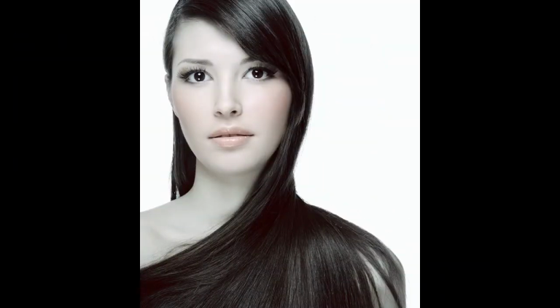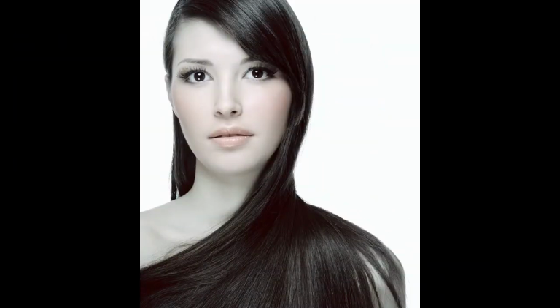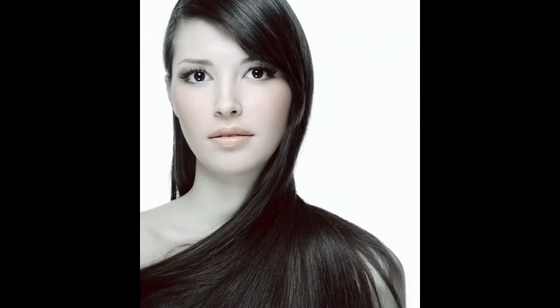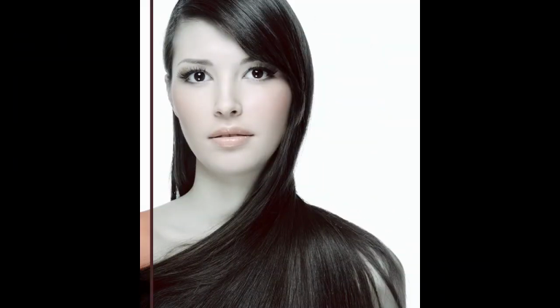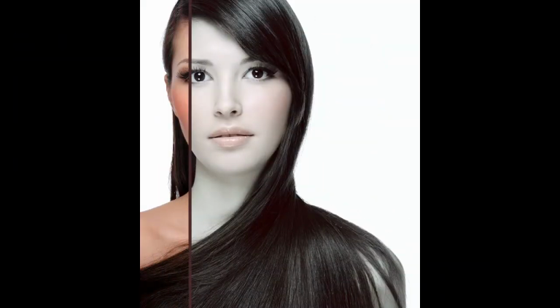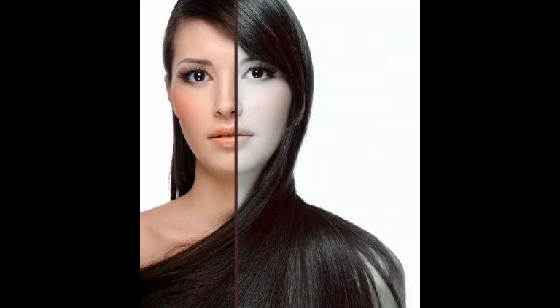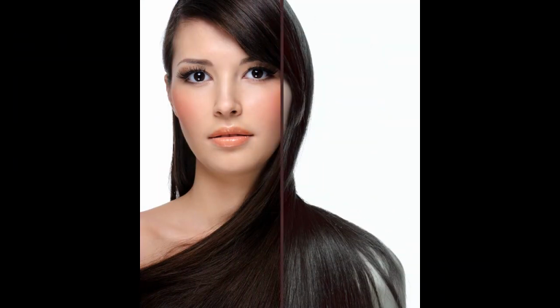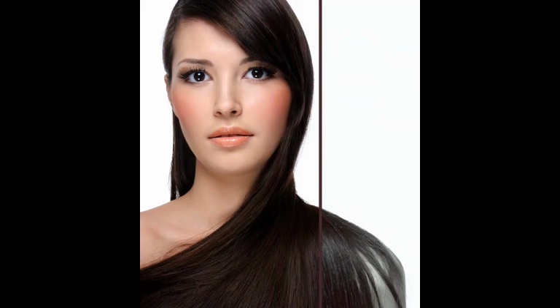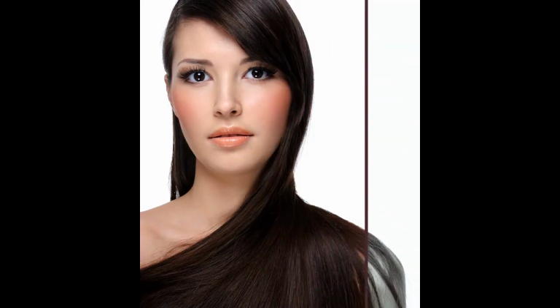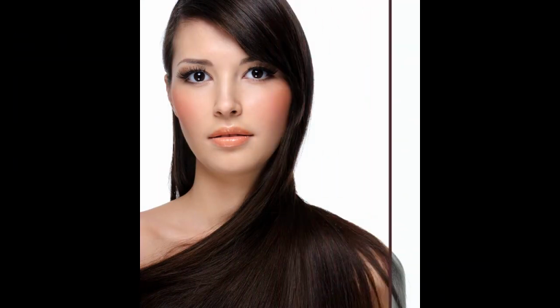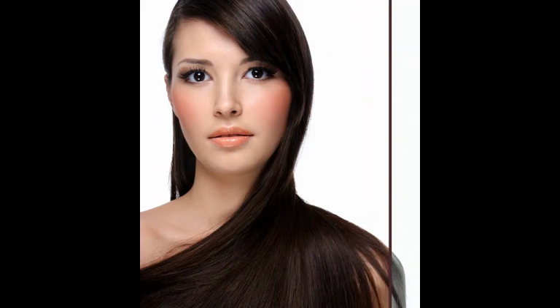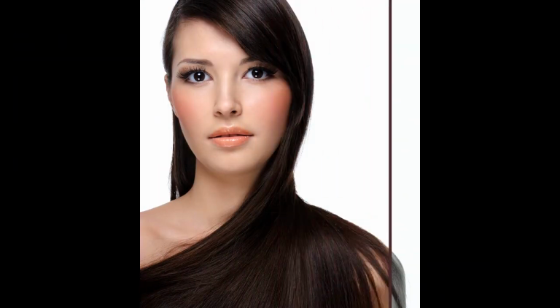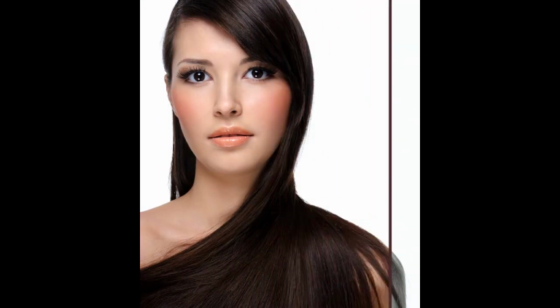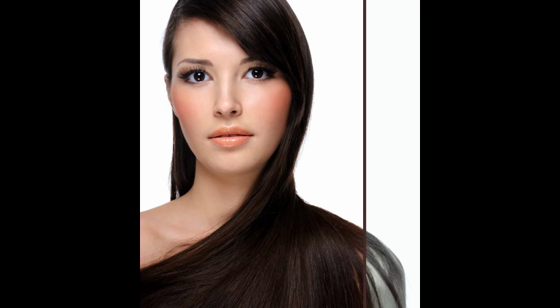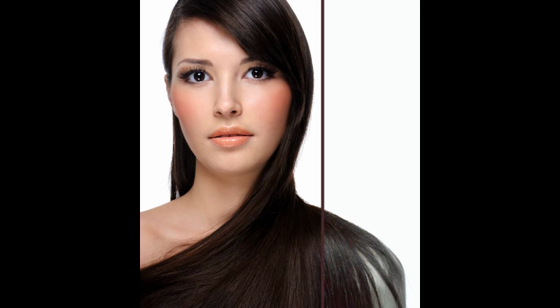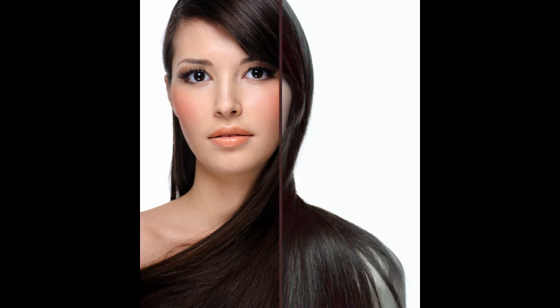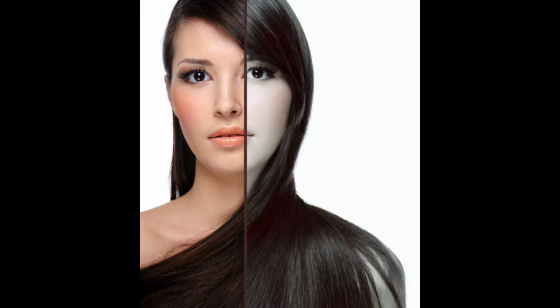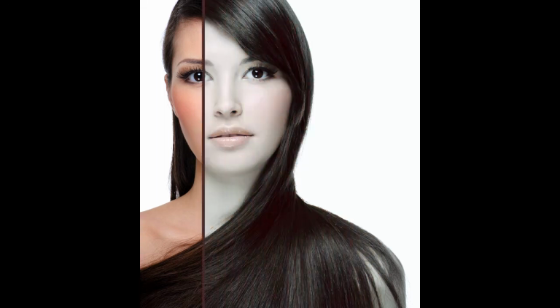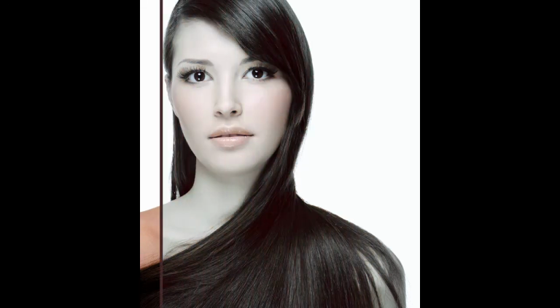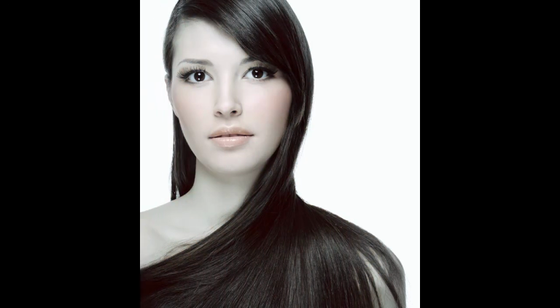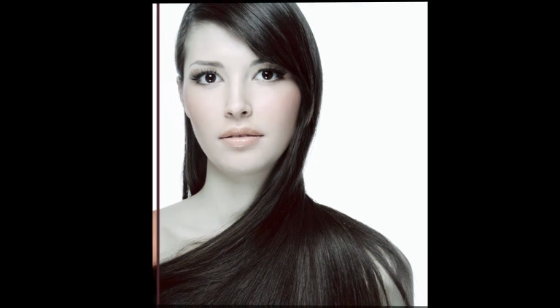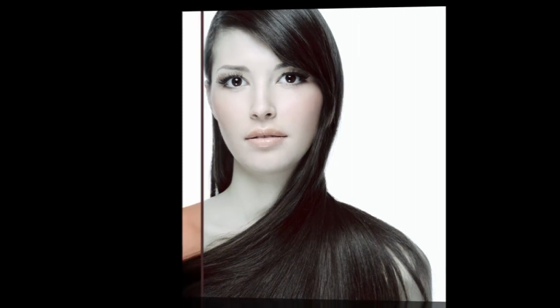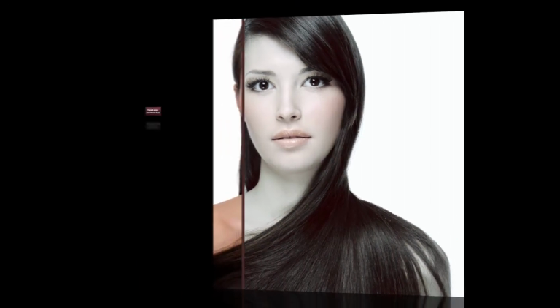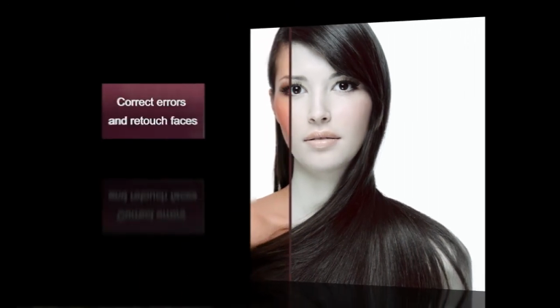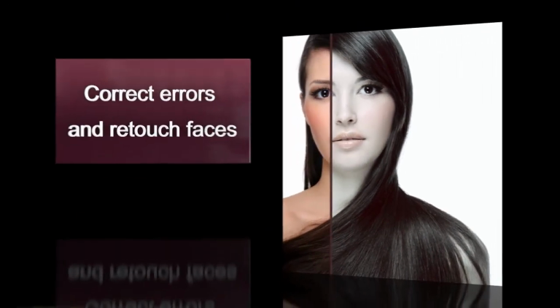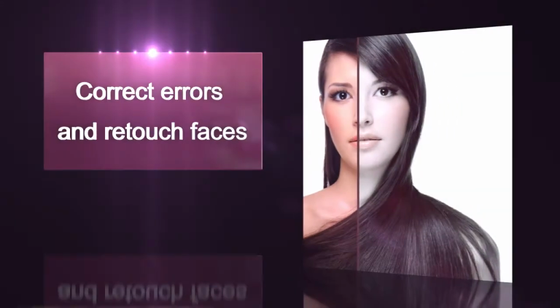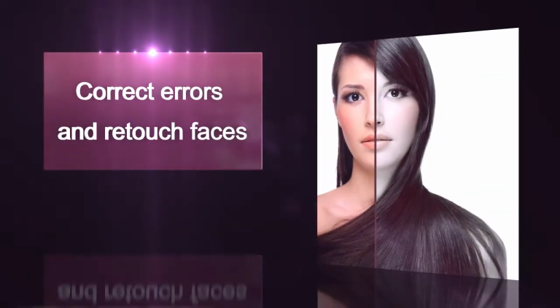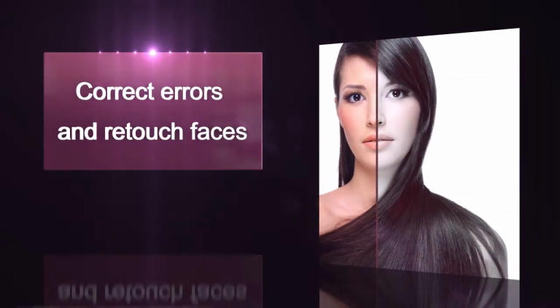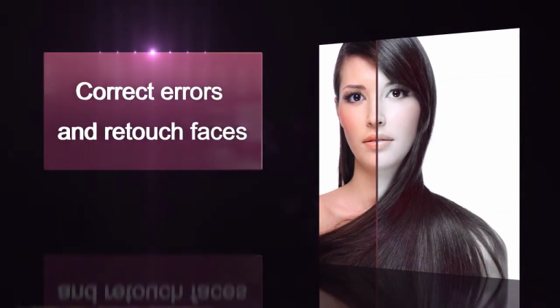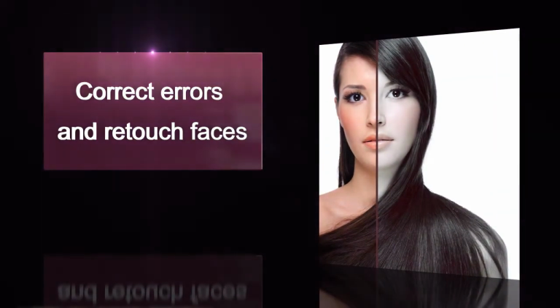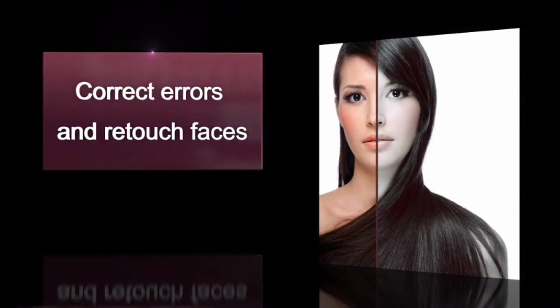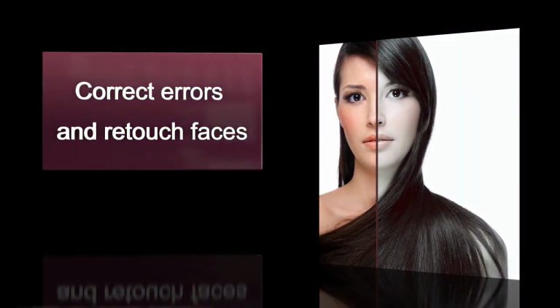Looking to remove red-eye, blemishes, or scars? The portrait enhancement function gives you the tools used by professional photographers.